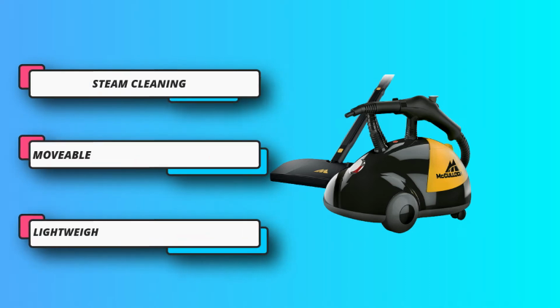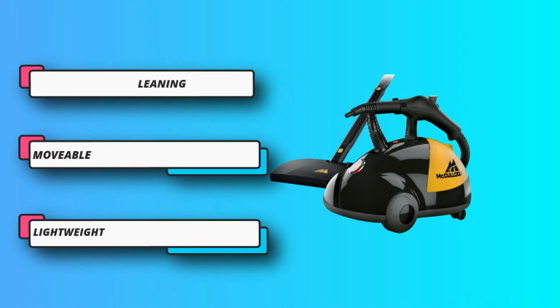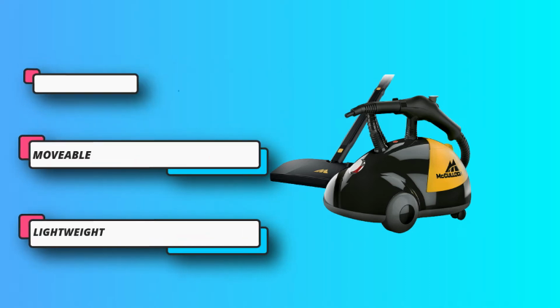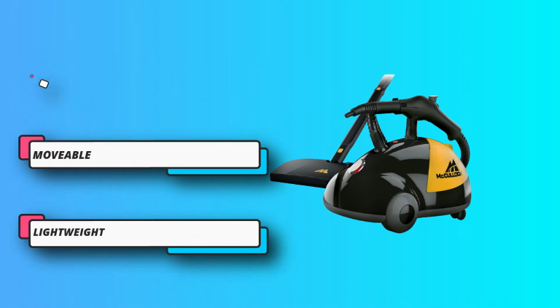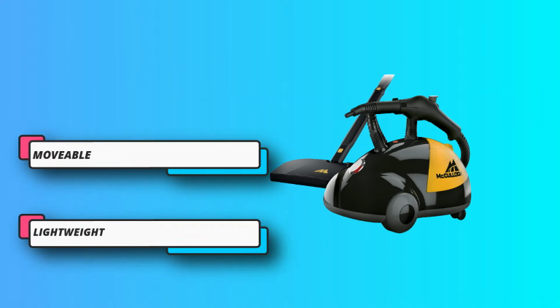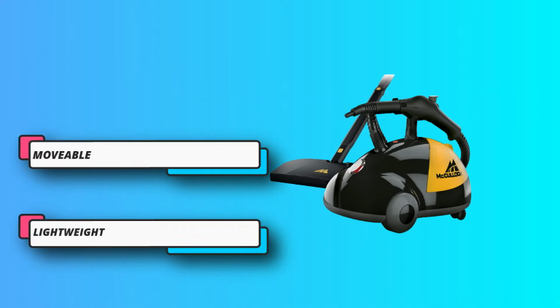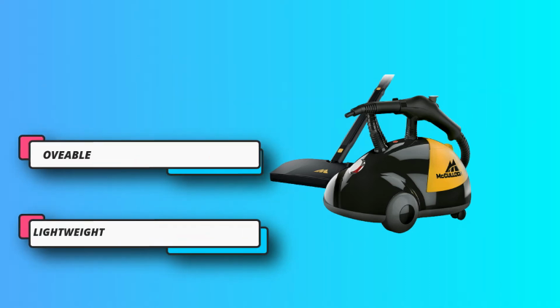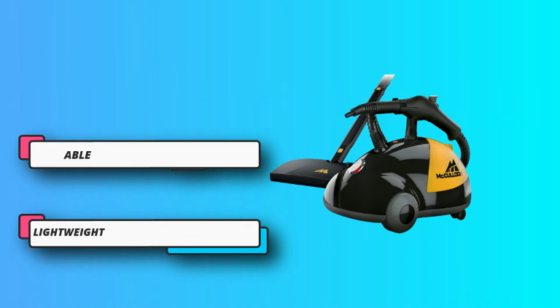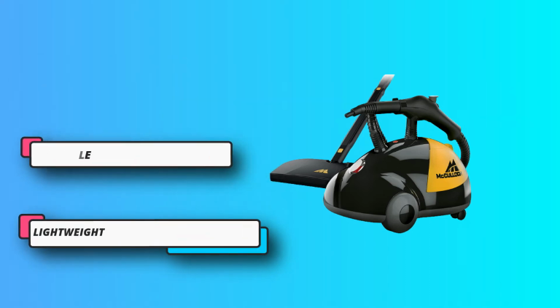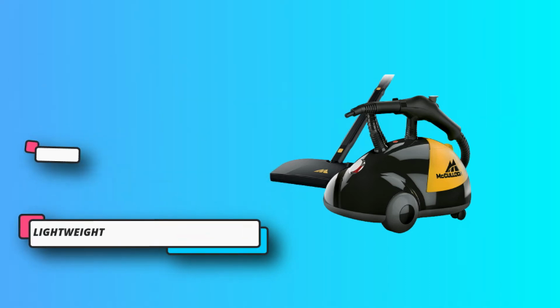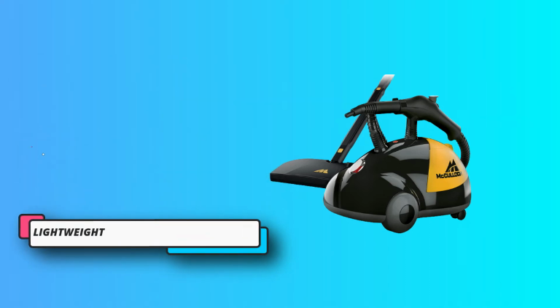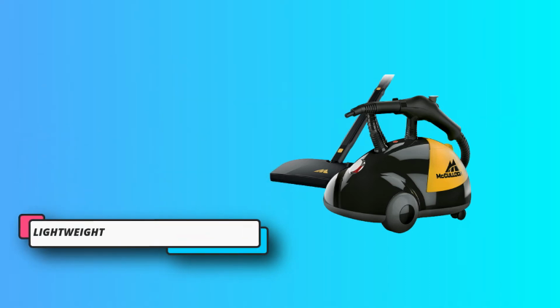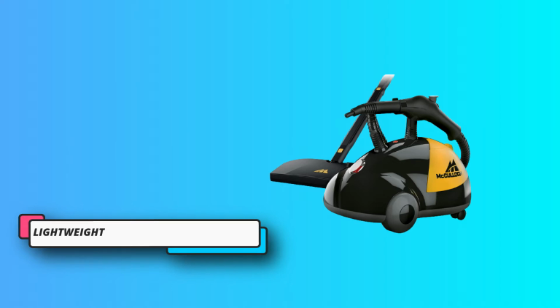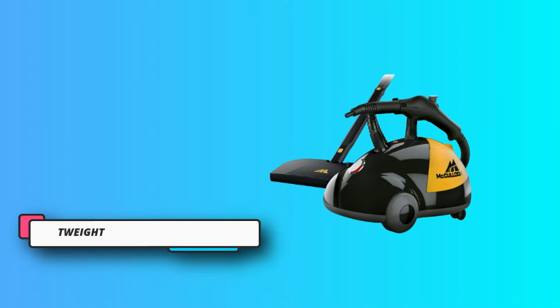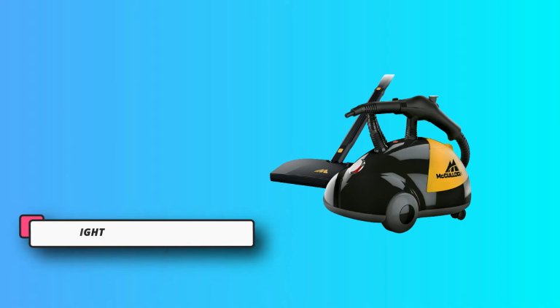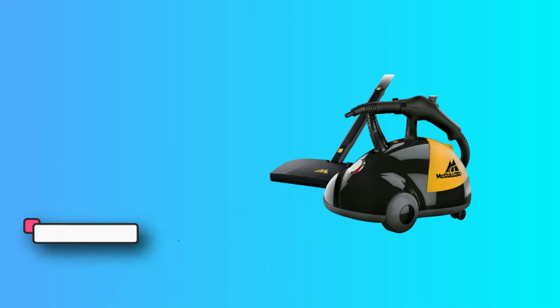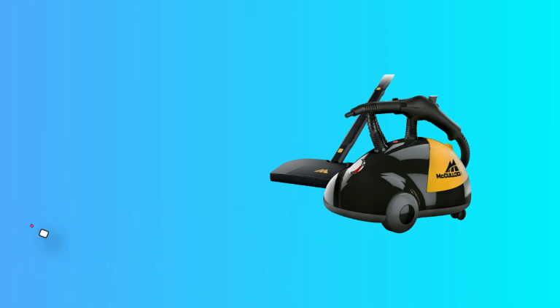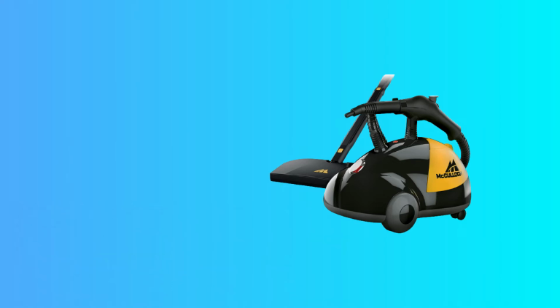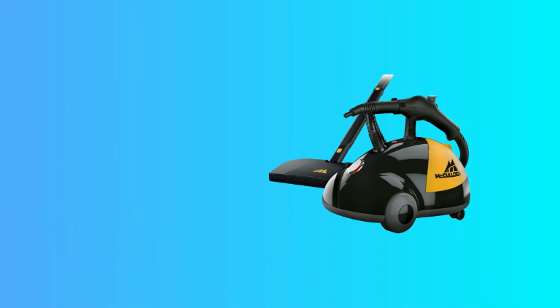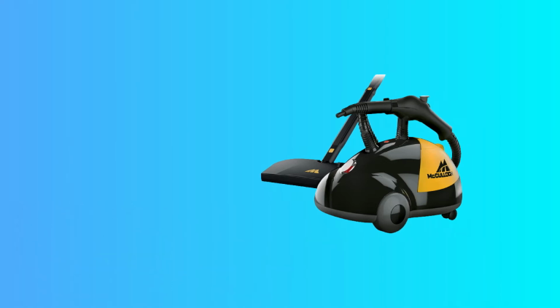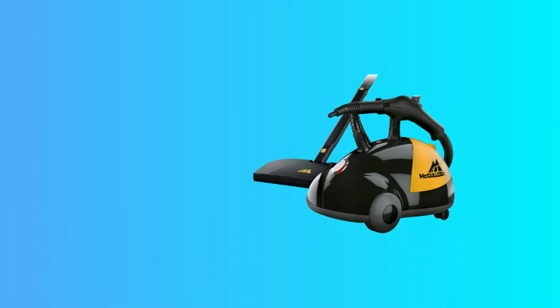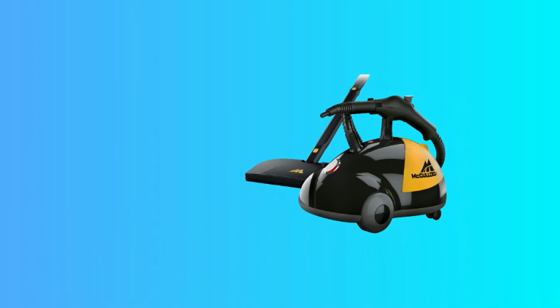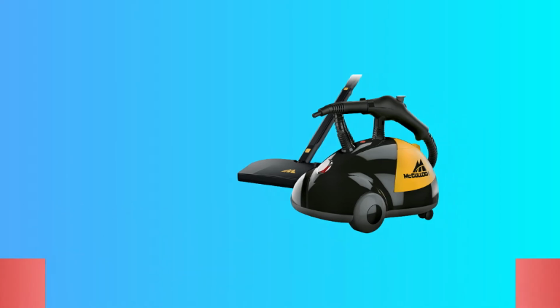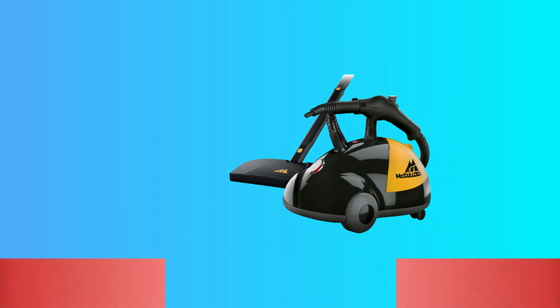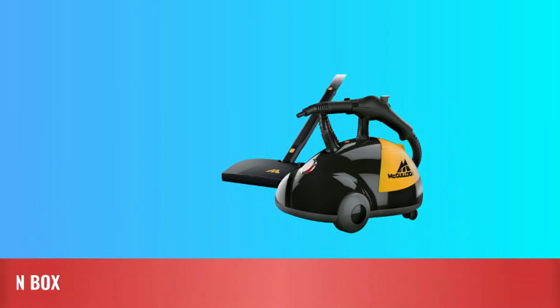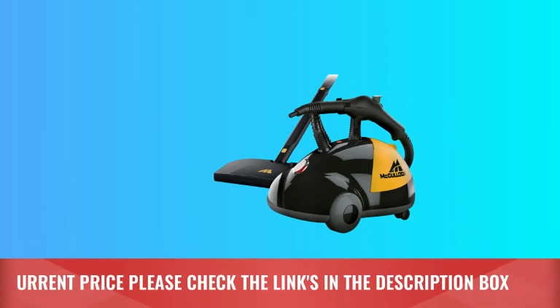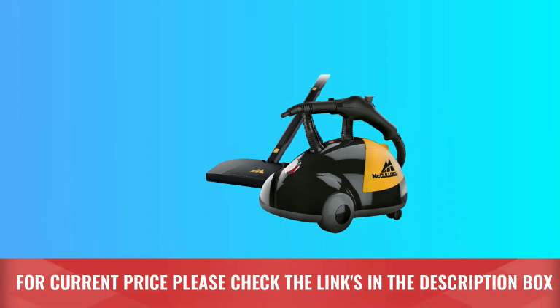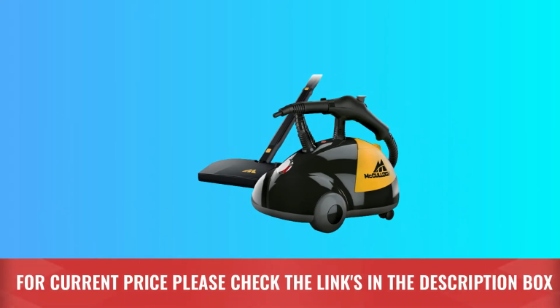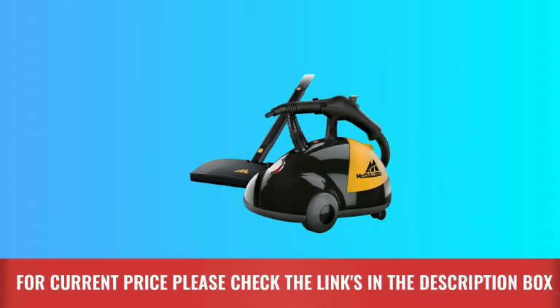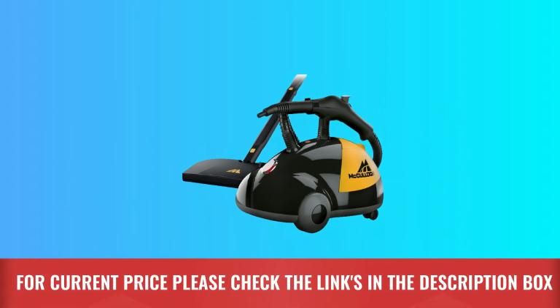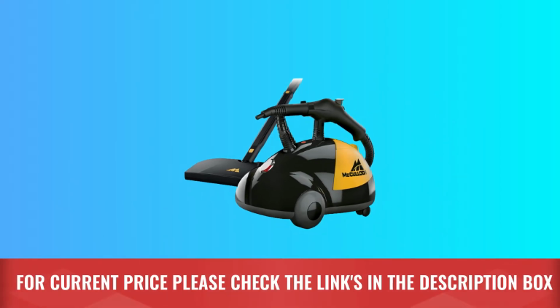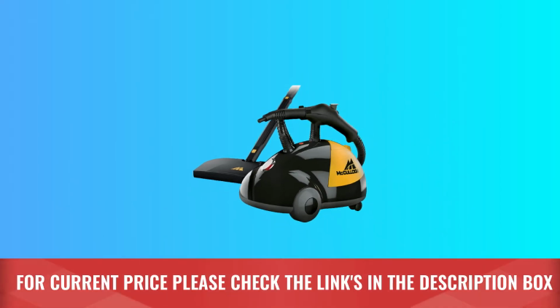Built to meet US voltage requirements. For current price, please check the links in the description box.